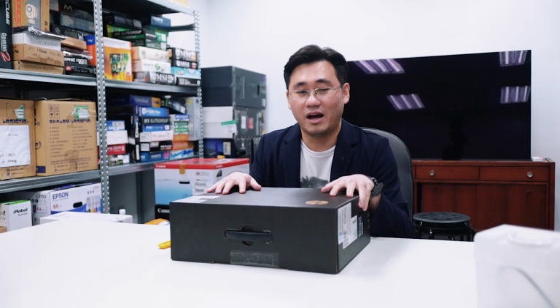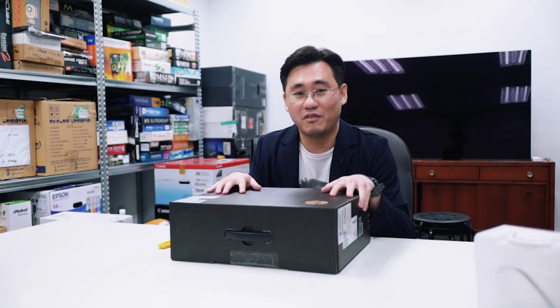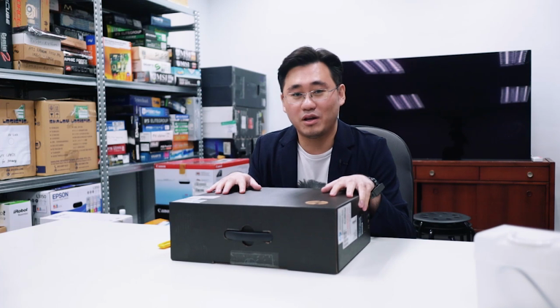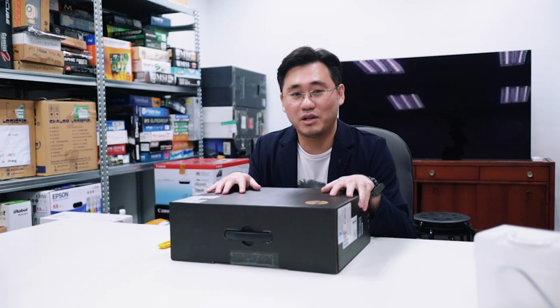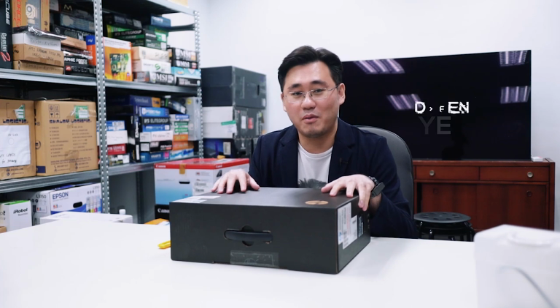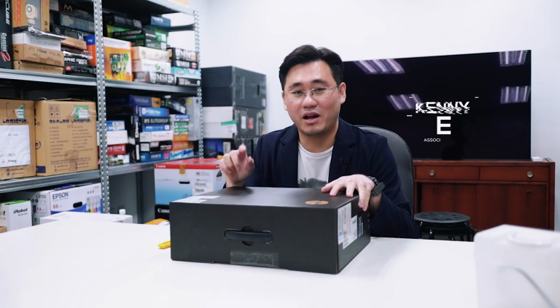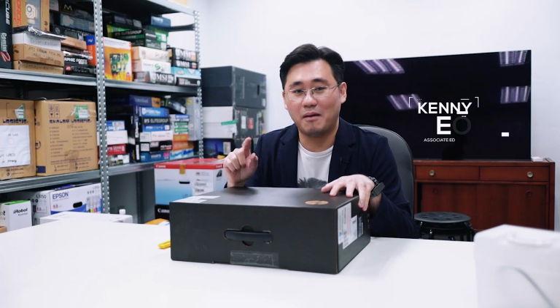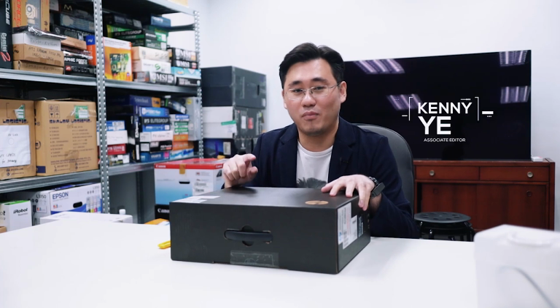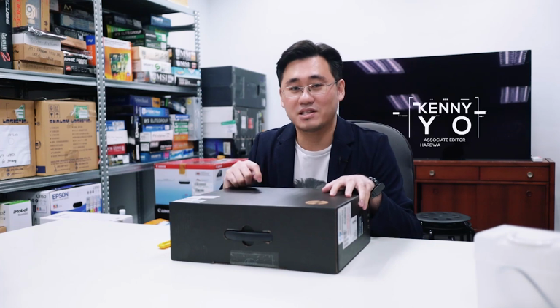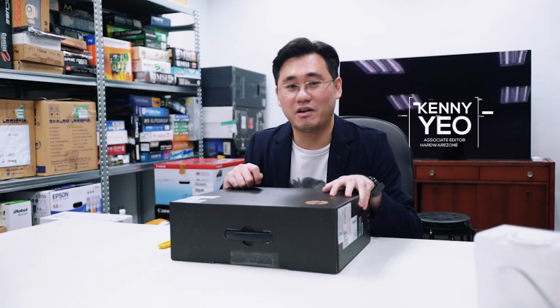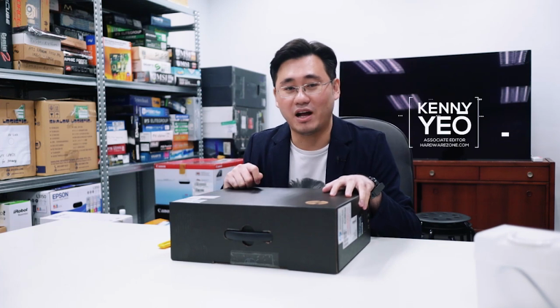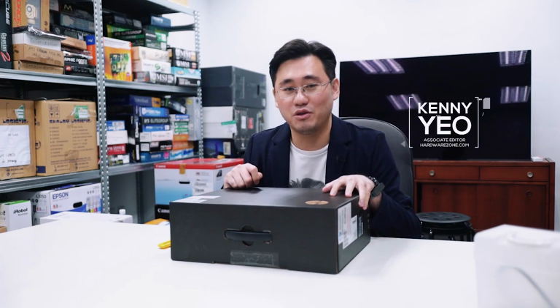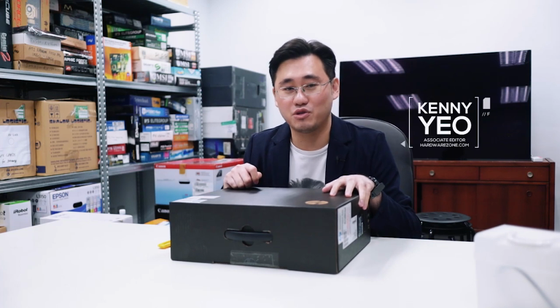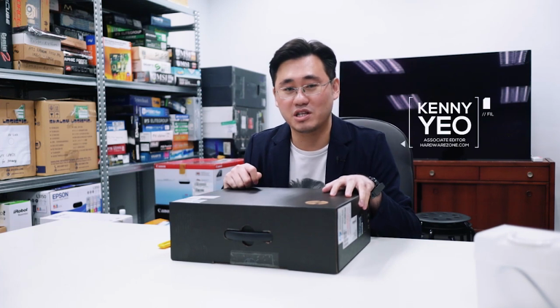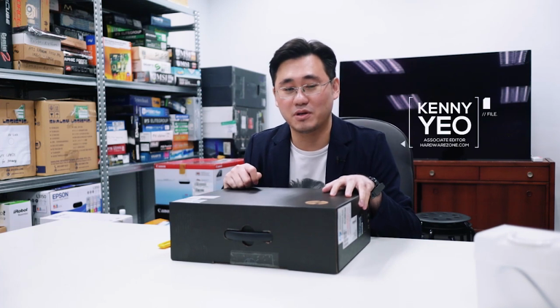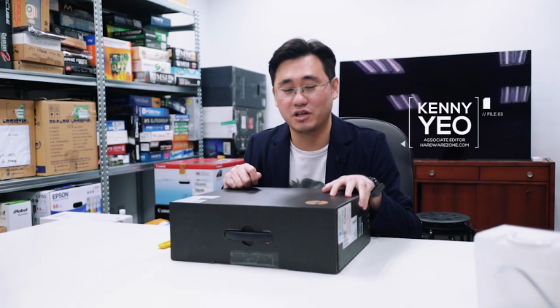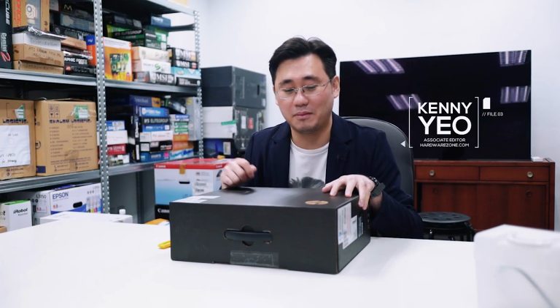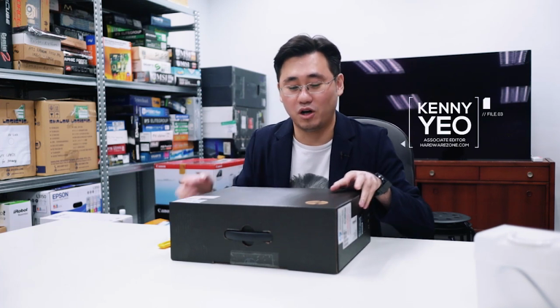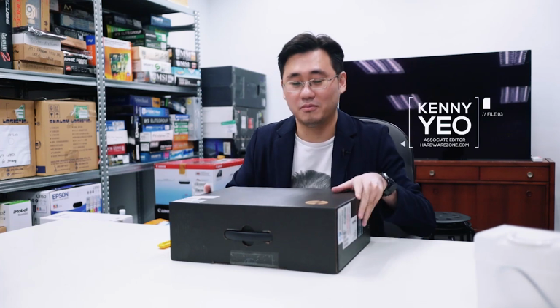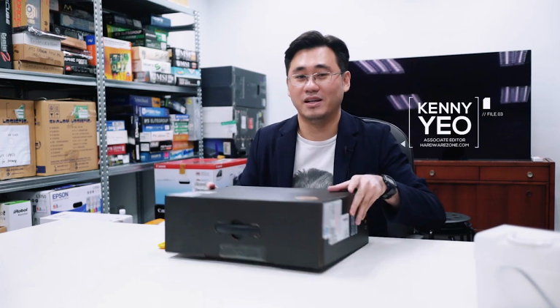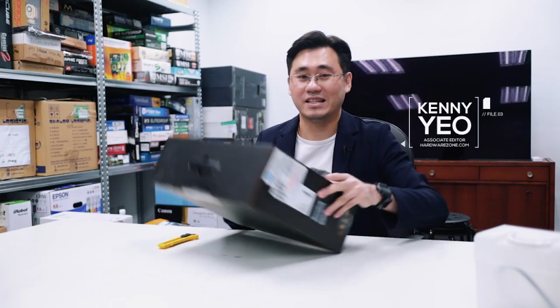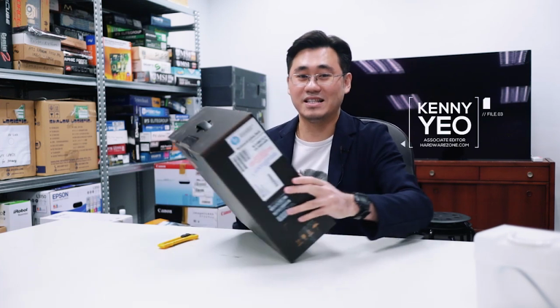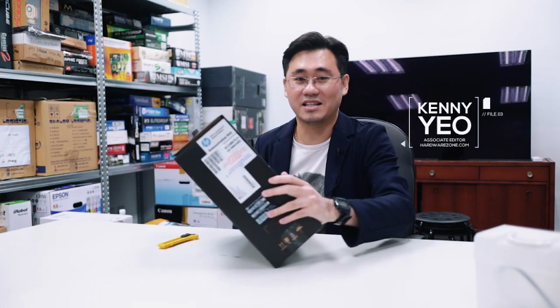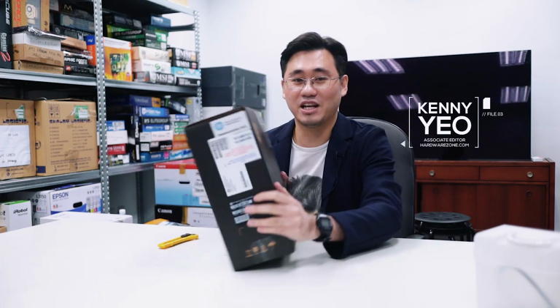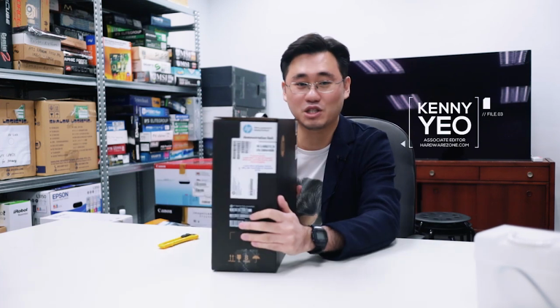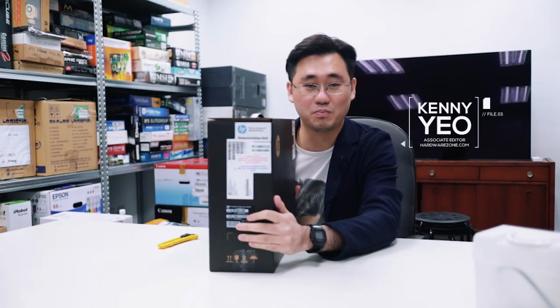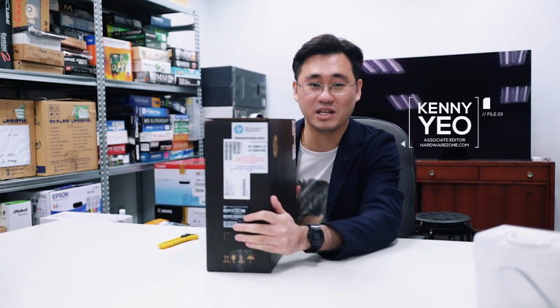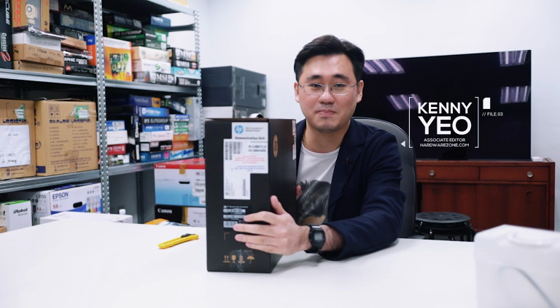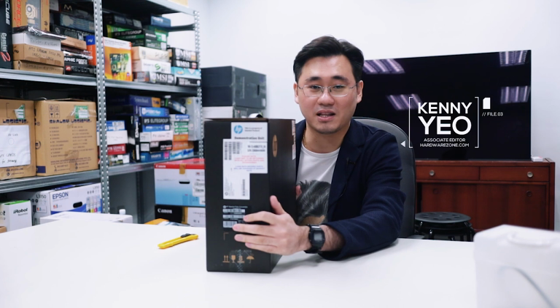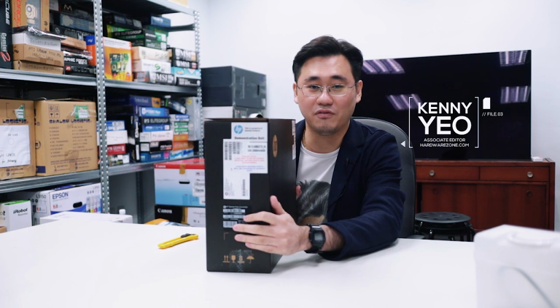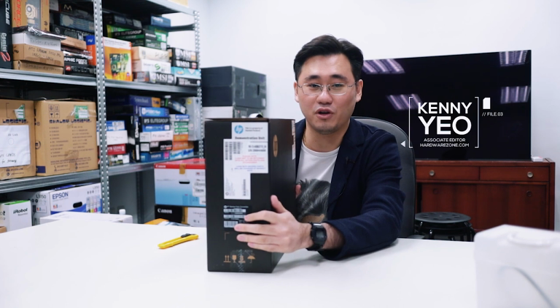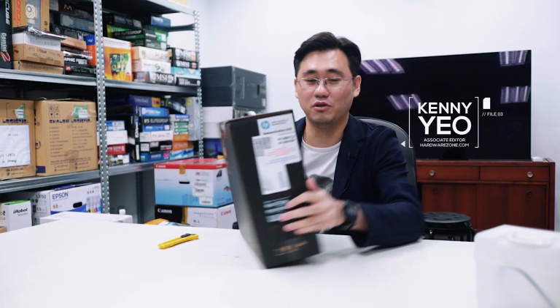Hi everyone, today we're going to unbox a very unusual and special laptop. This is the HP Spectre Folio.